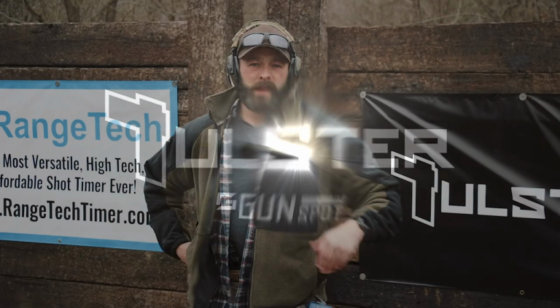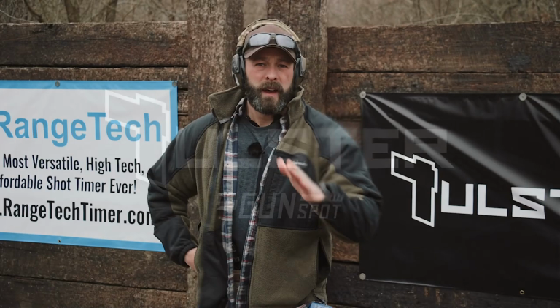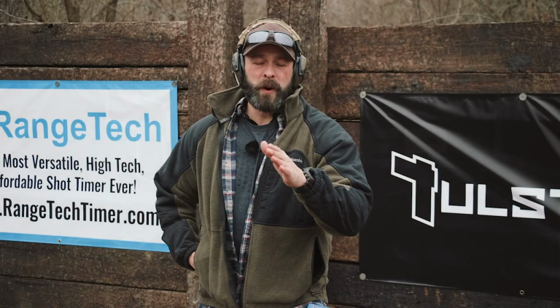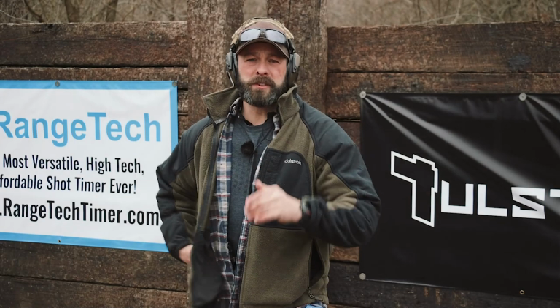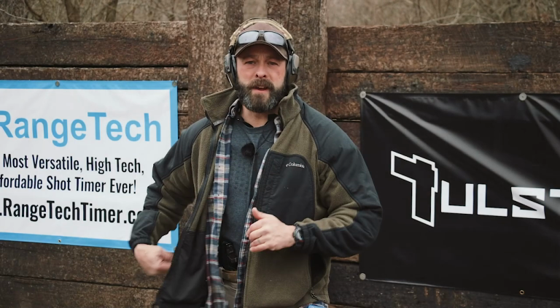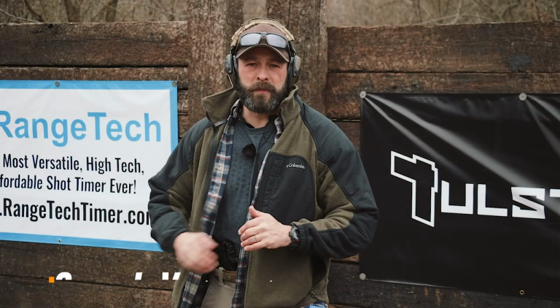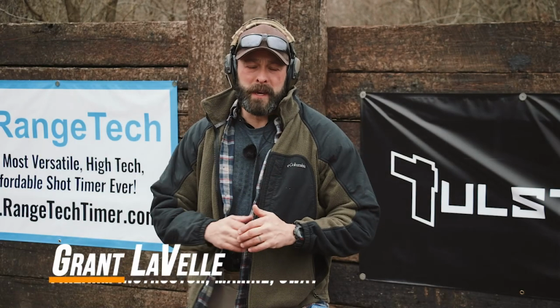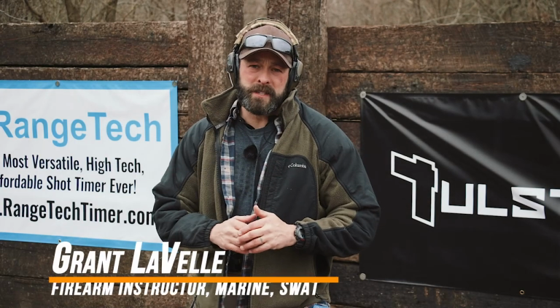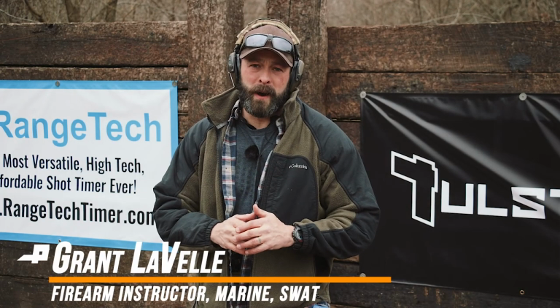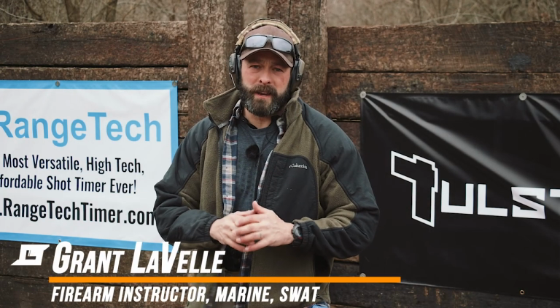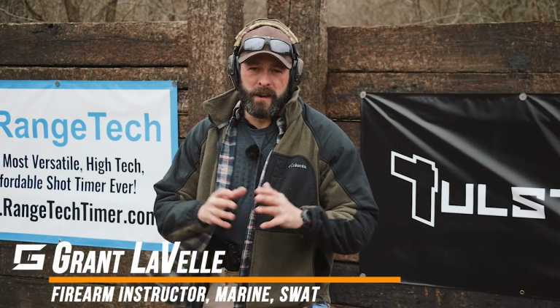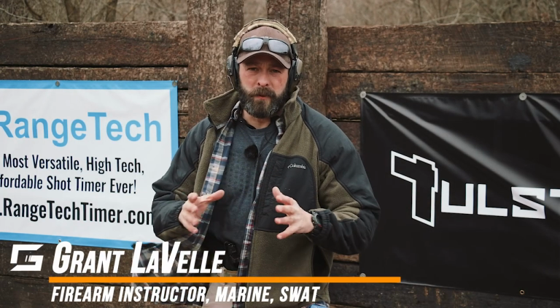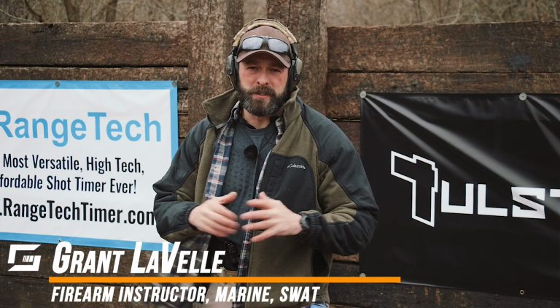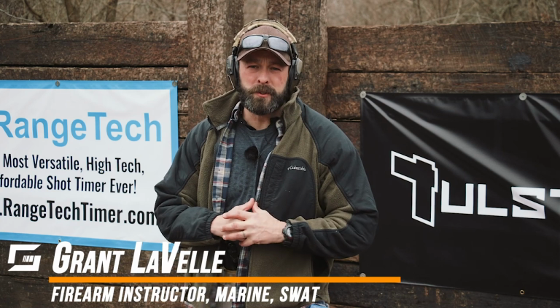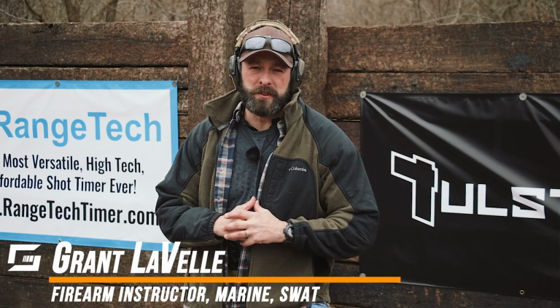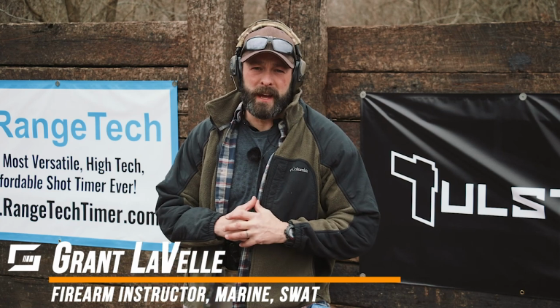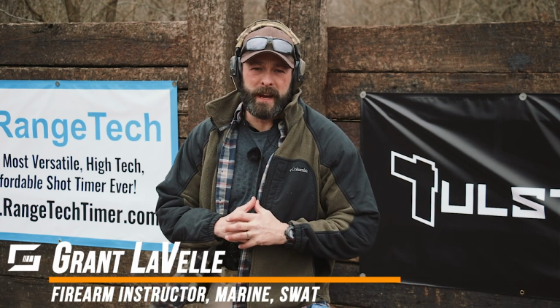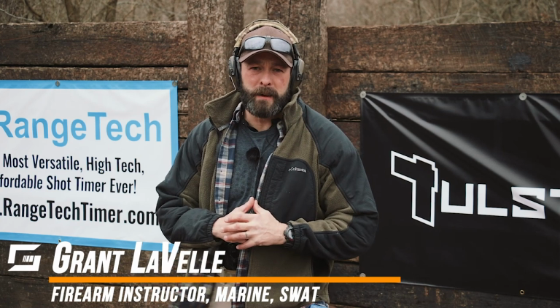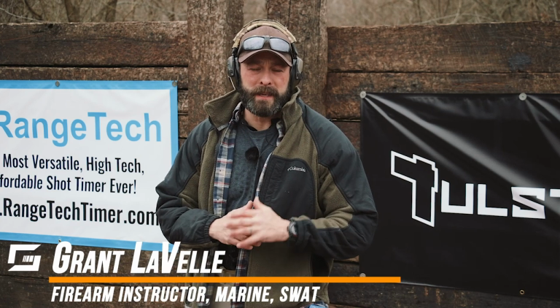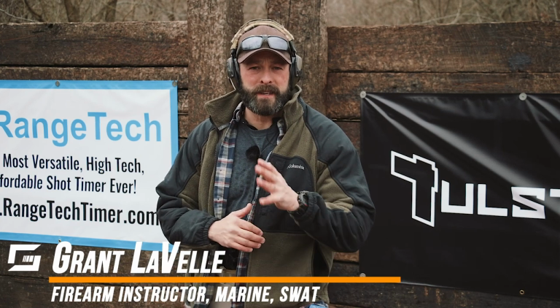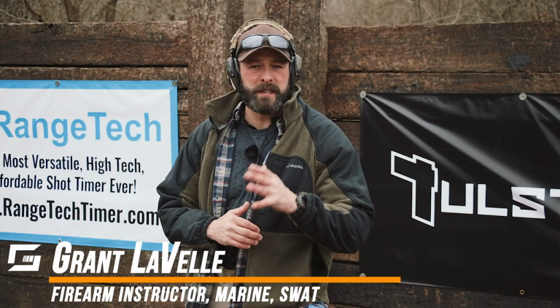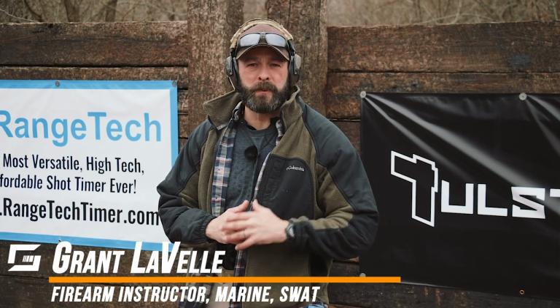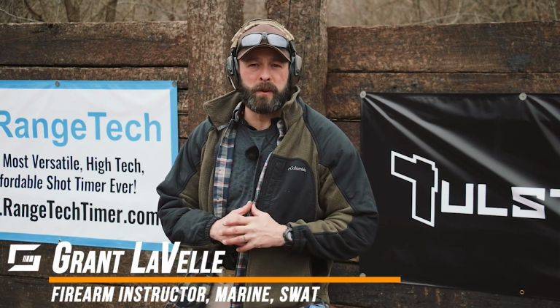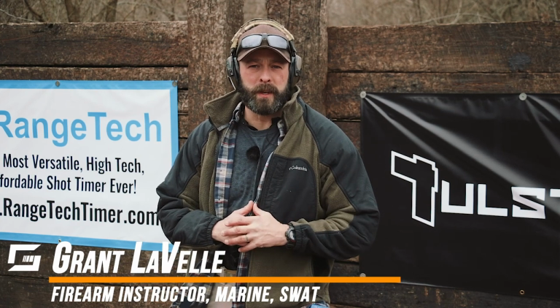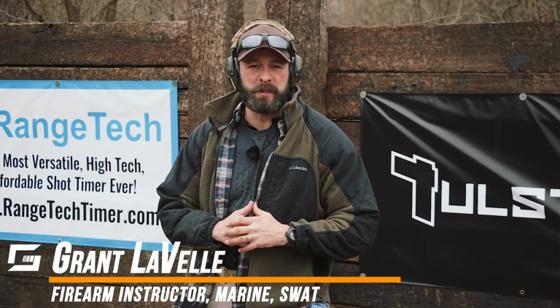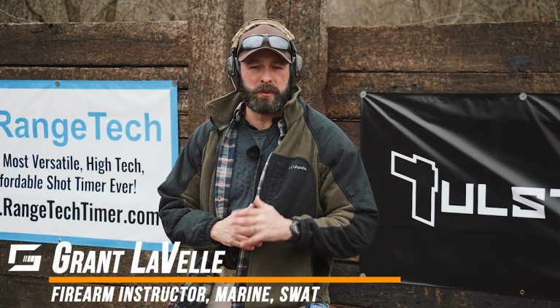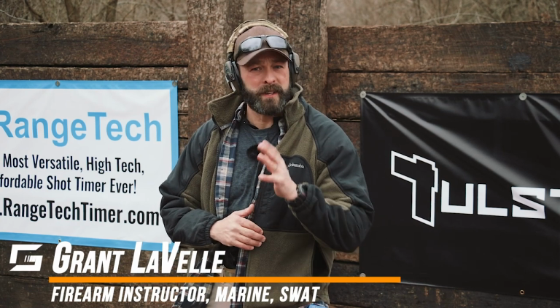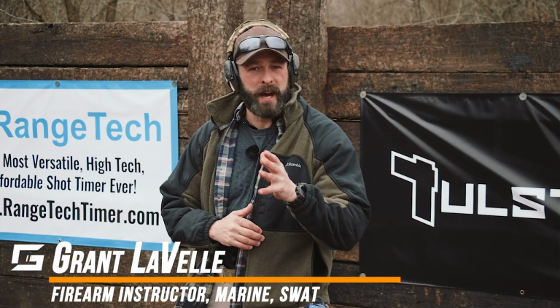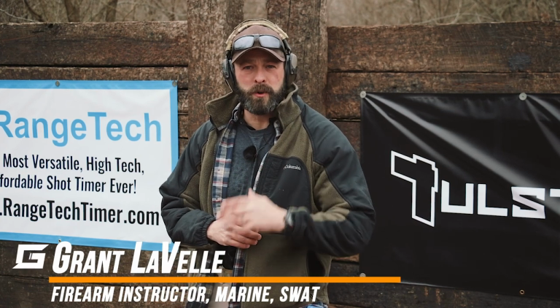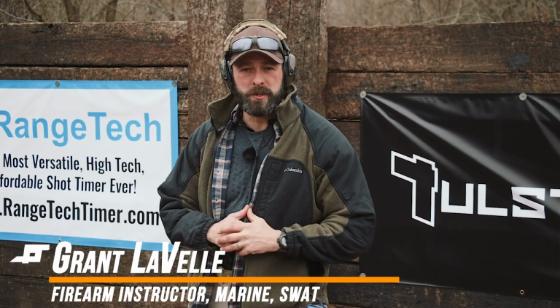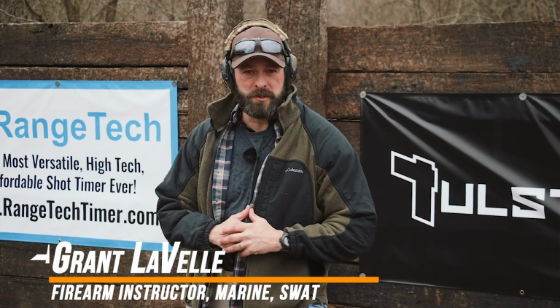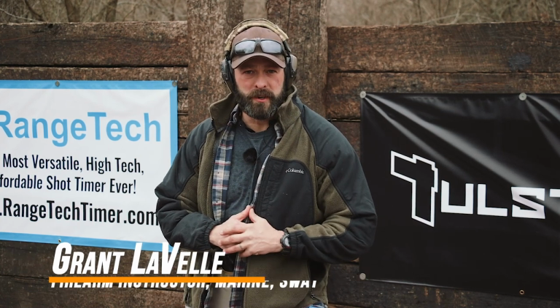Hey folks, Grant from Gunspot here for Tolster.com. In today's video, we're going to be shooting the dot torture drill.